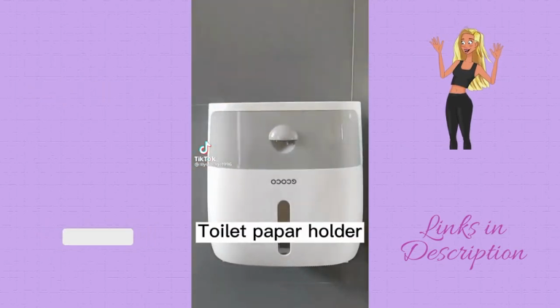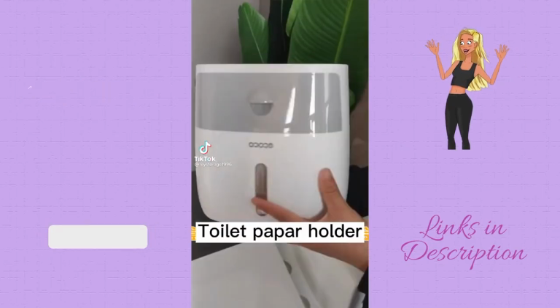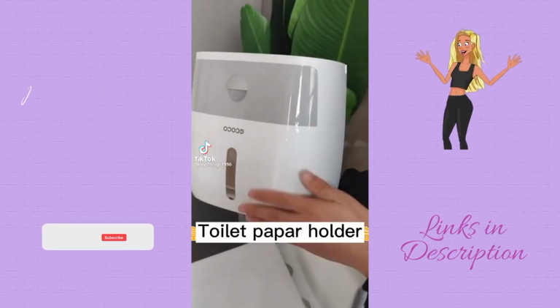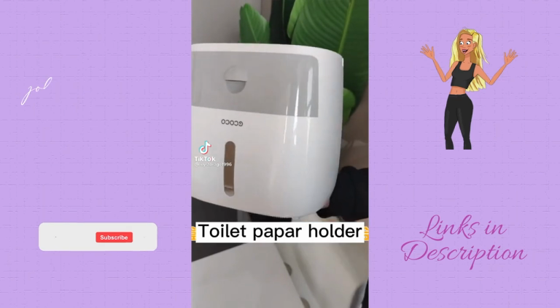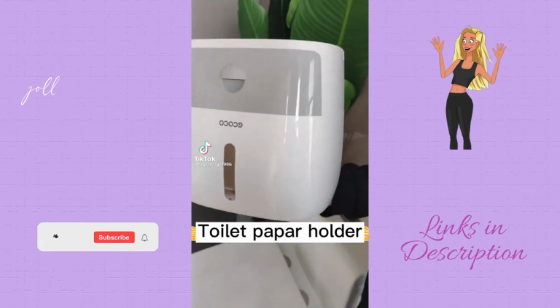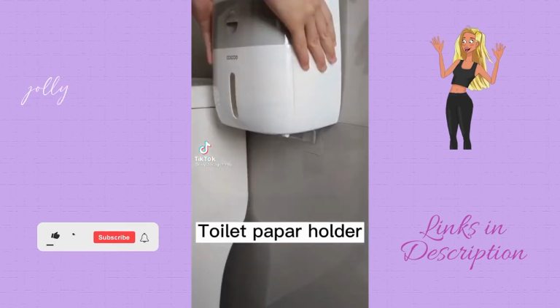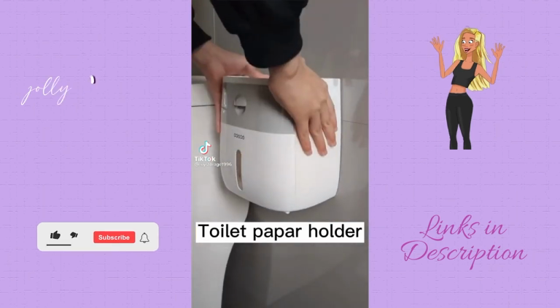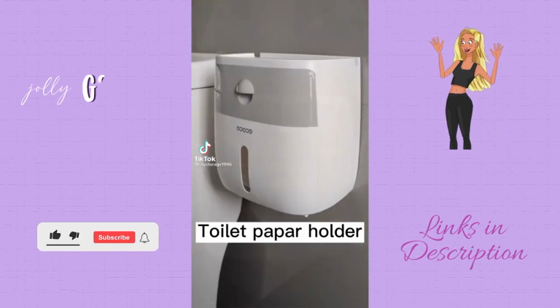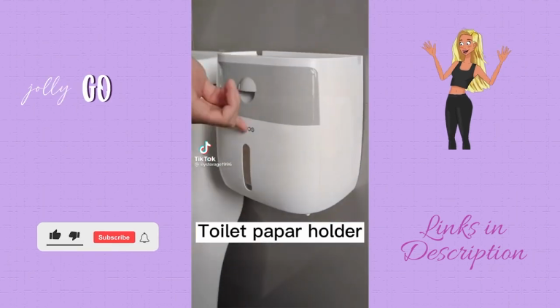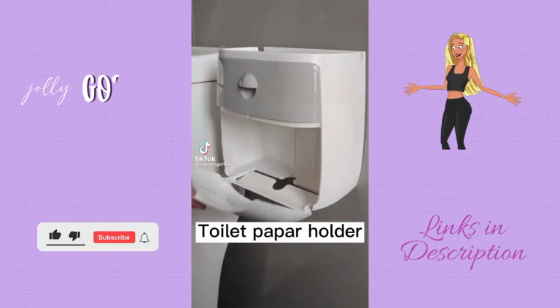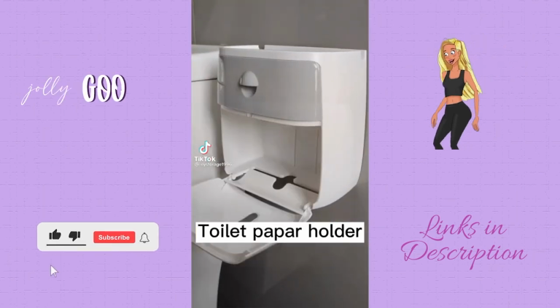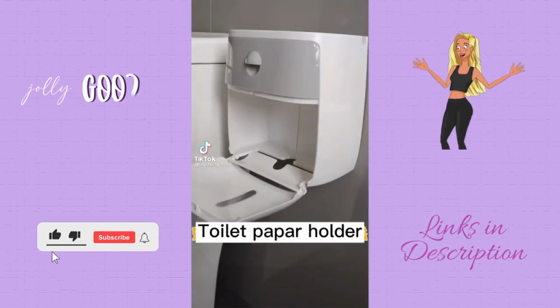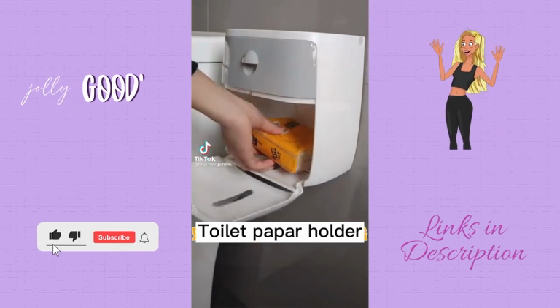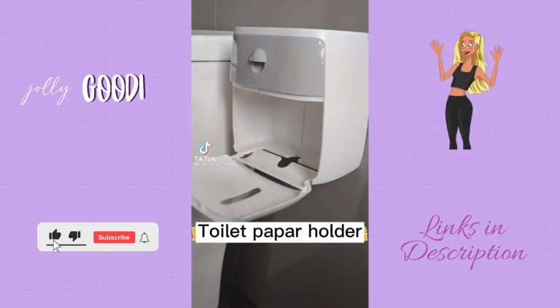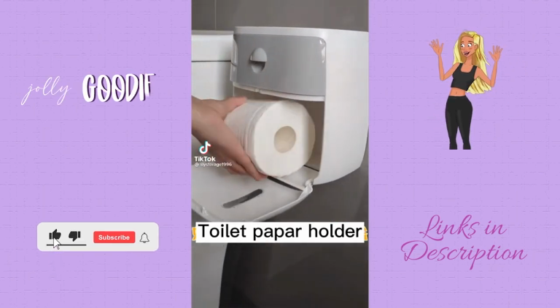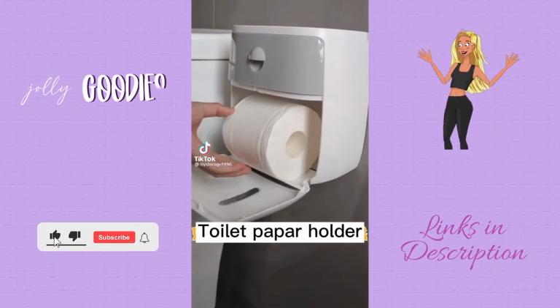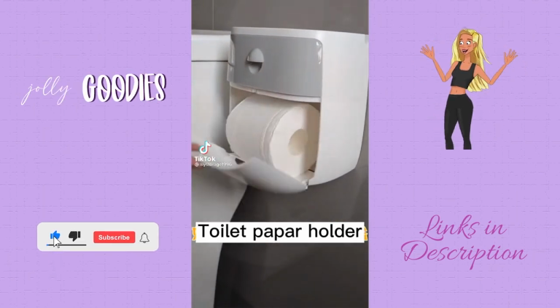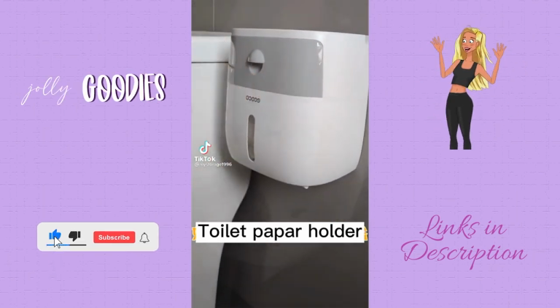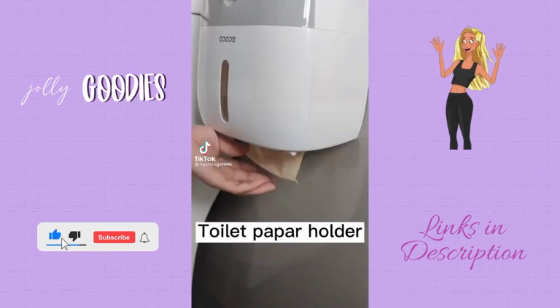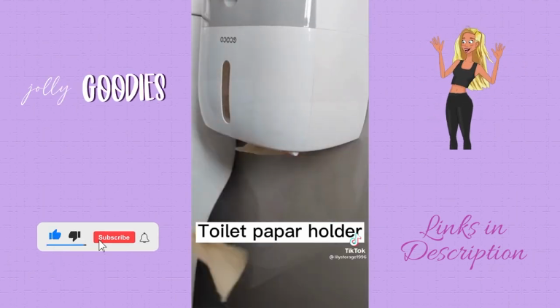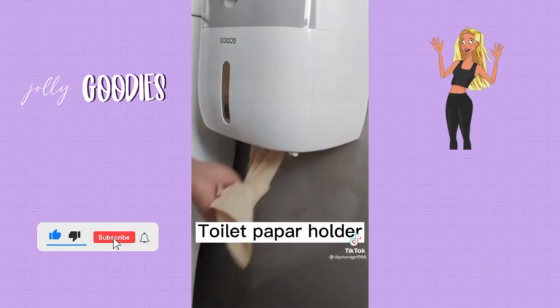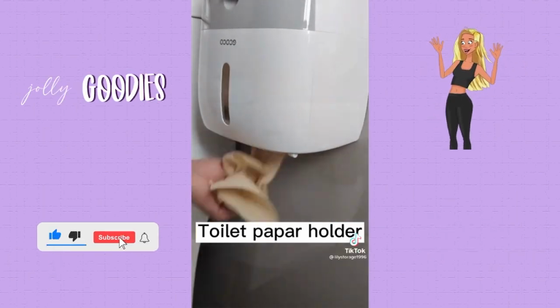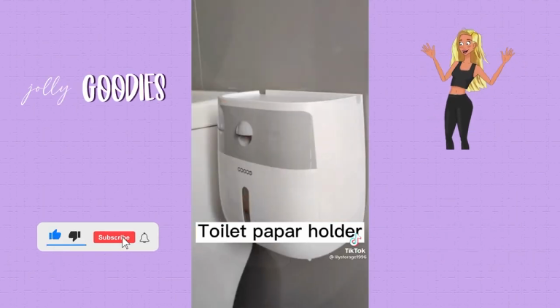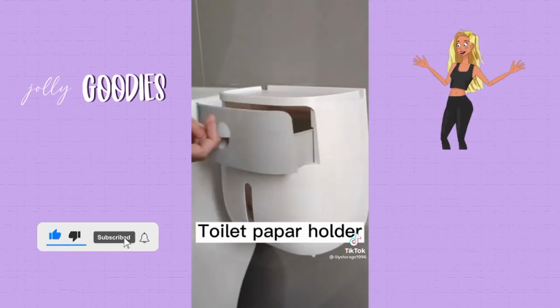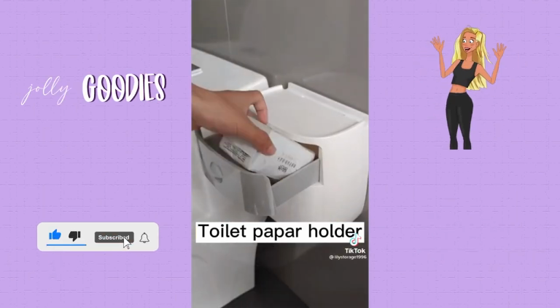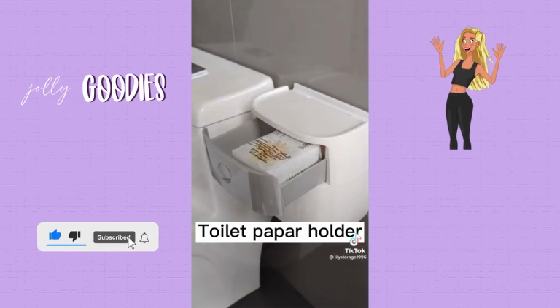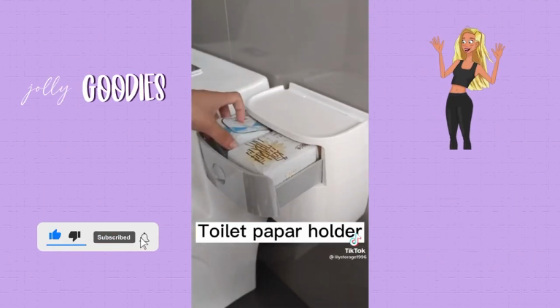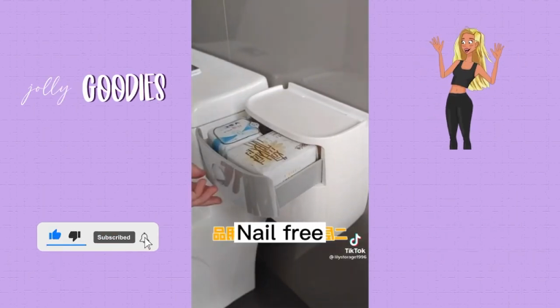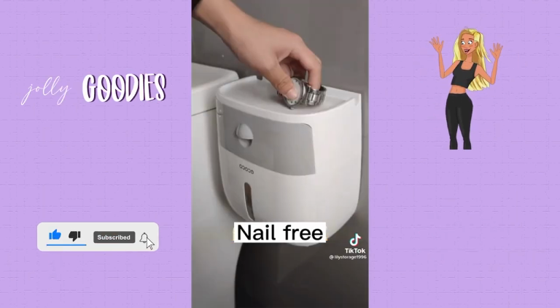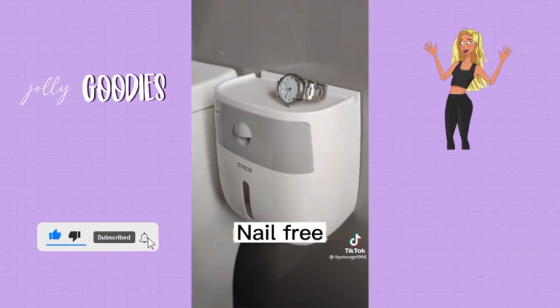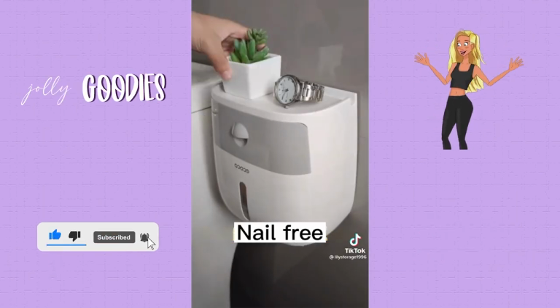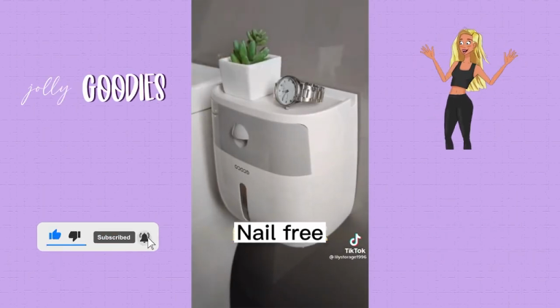Another bathroom toilet paper holder idea — this is like the jumbo size version. It's like turning your toilet paper holder into a closet that's waterproof.